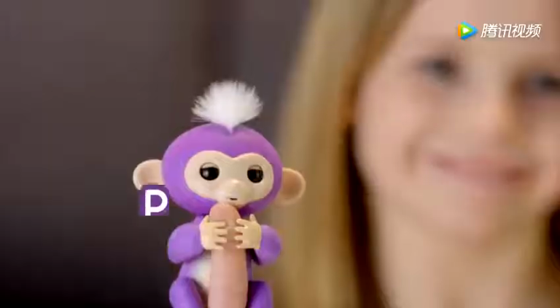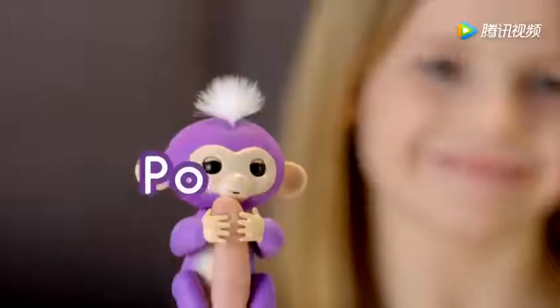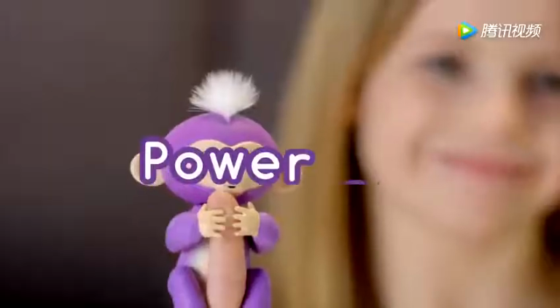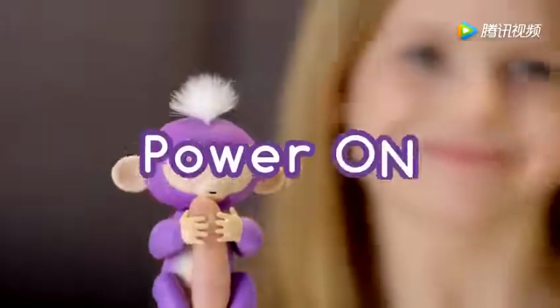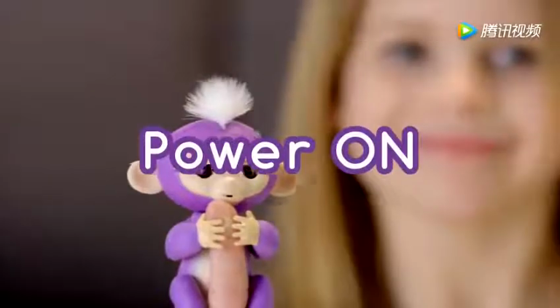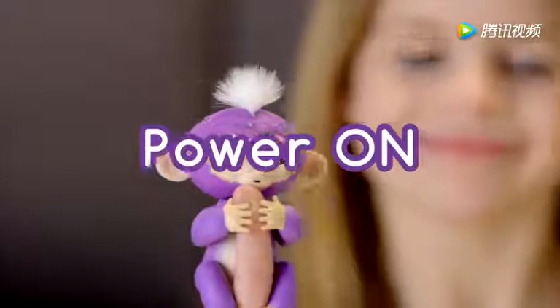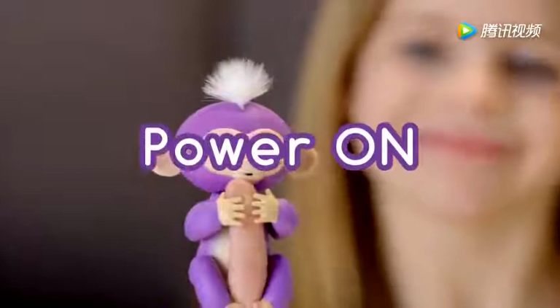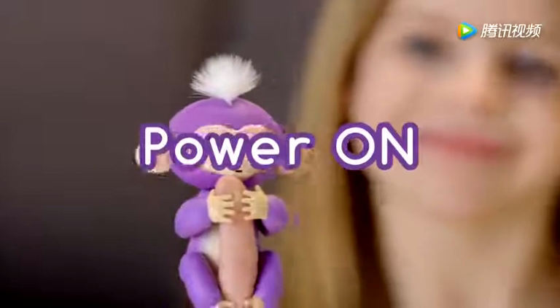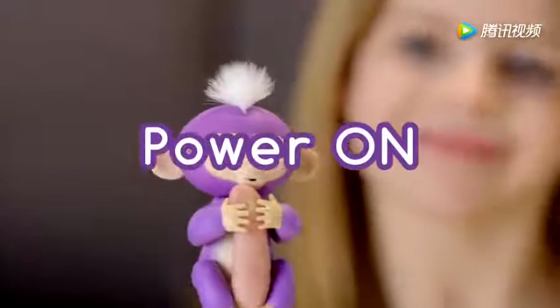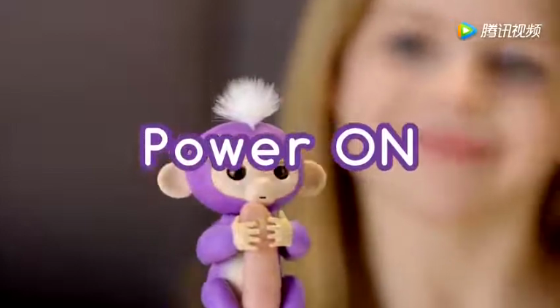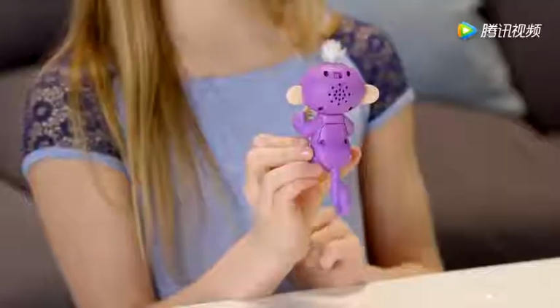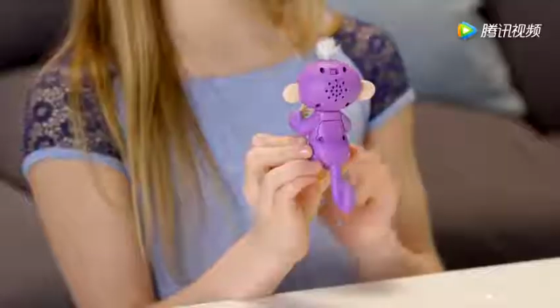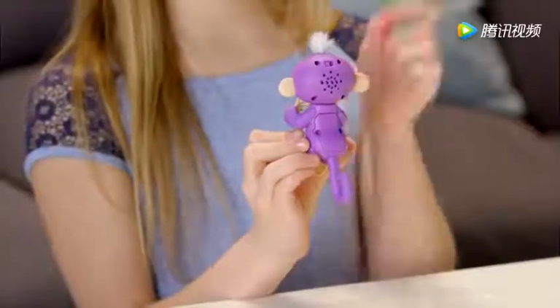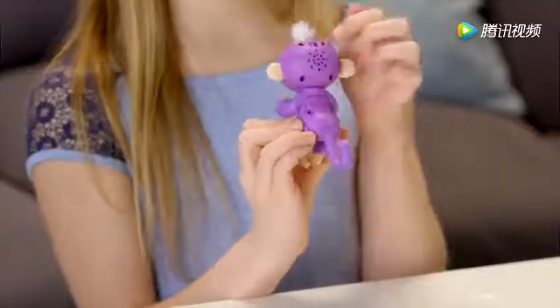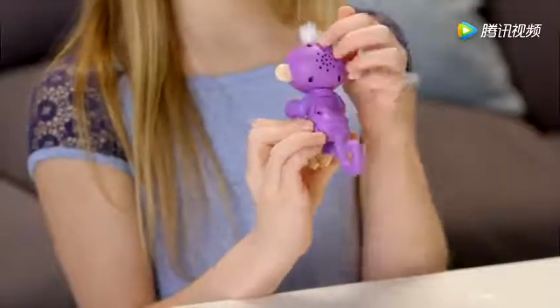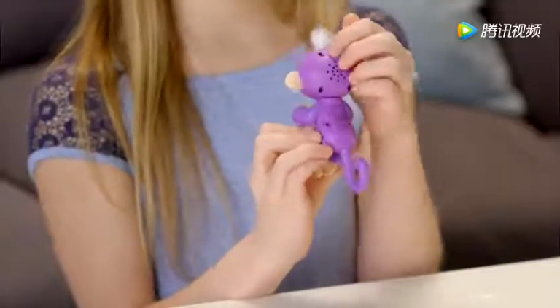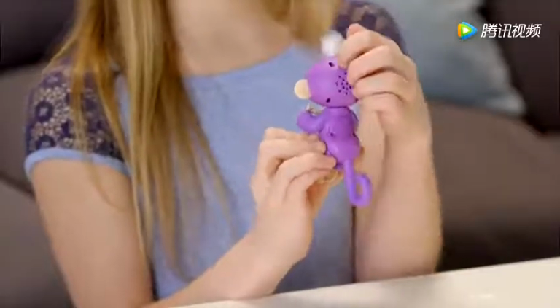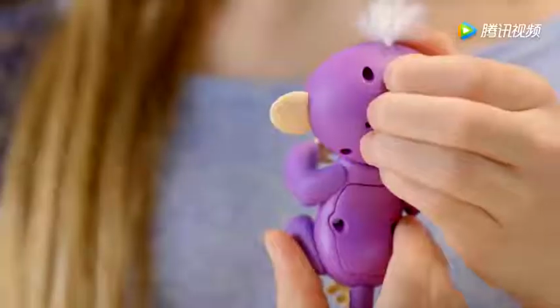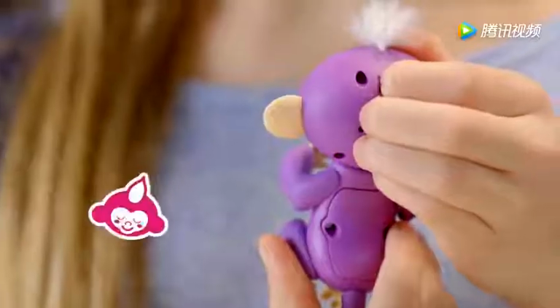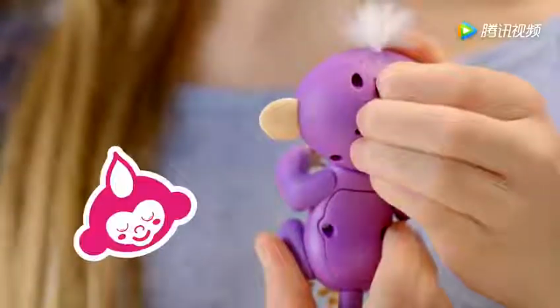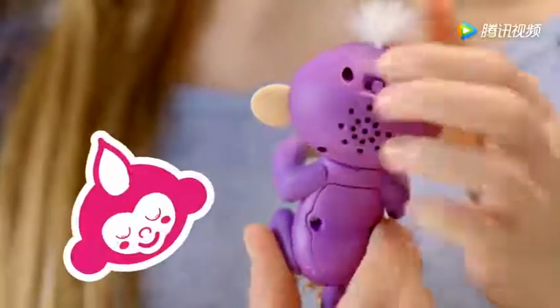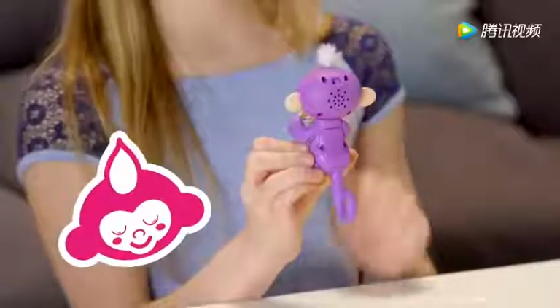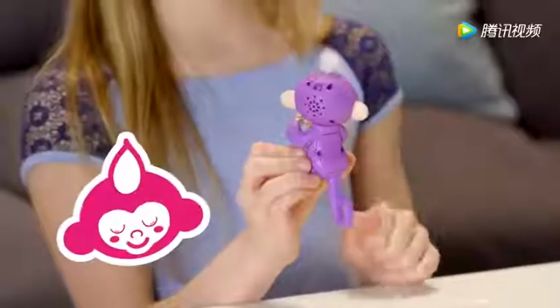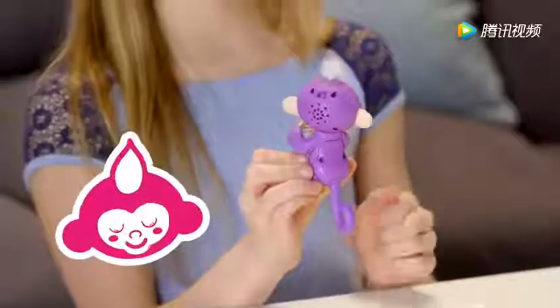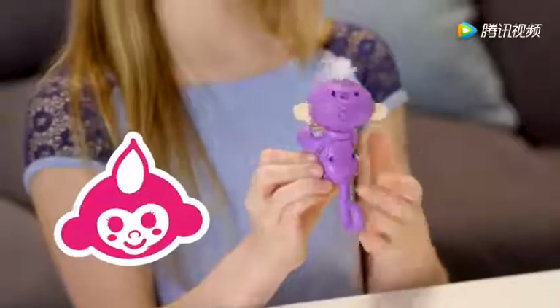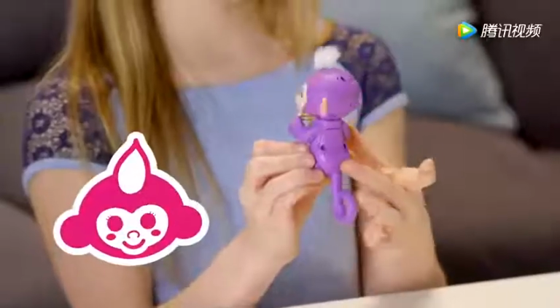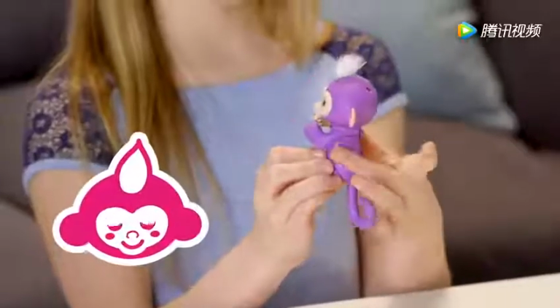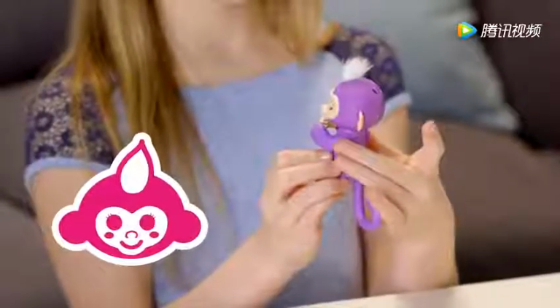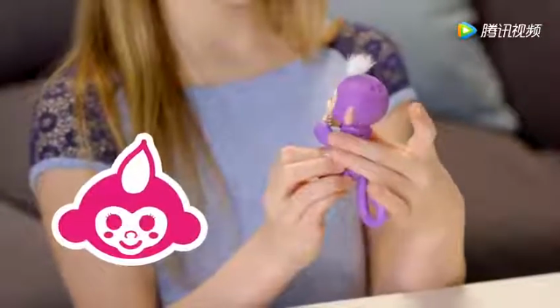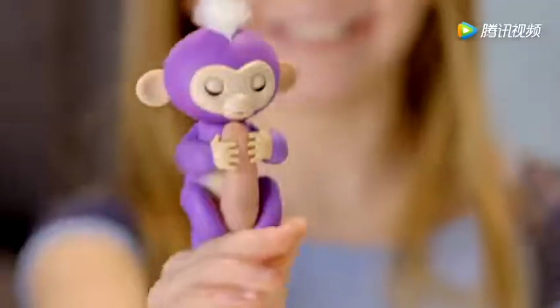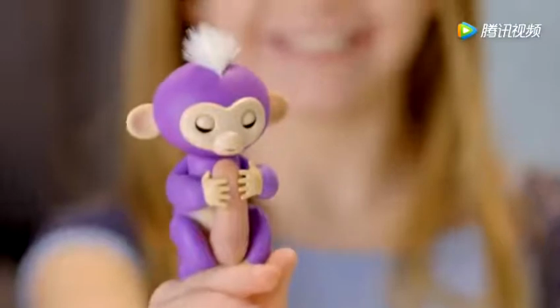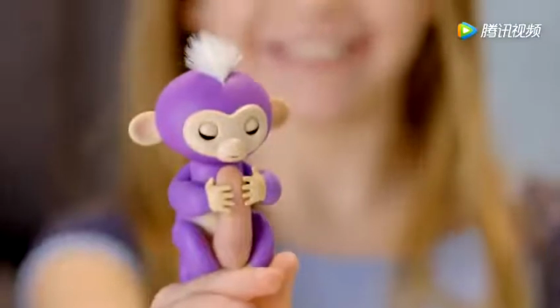Ready to play? Slide the switch on the back of your monkey's head to turn it on. Your new friend will greet you with cute monkey babble.